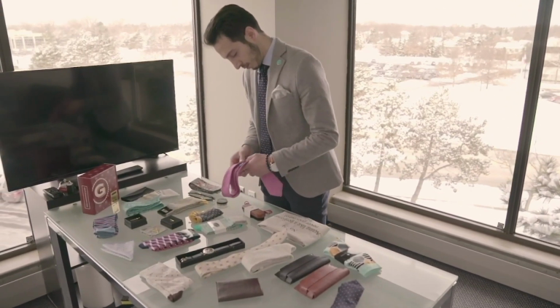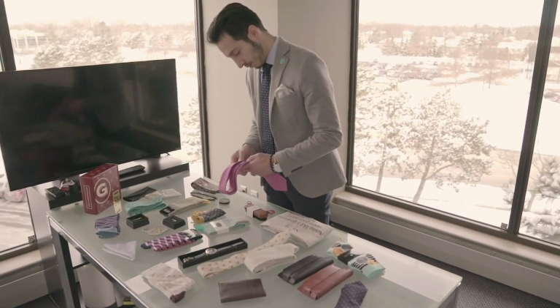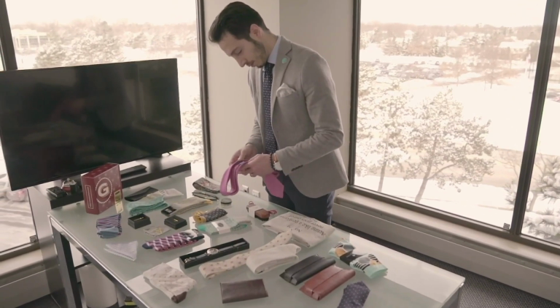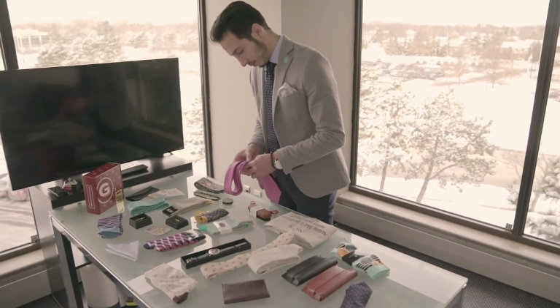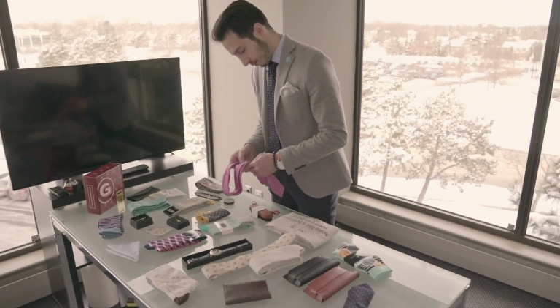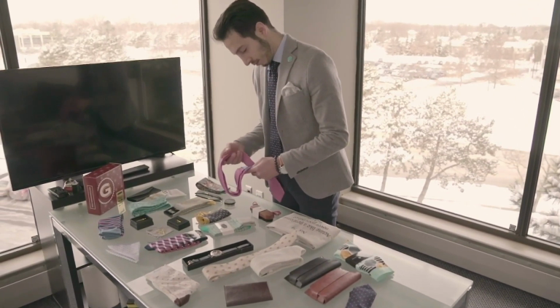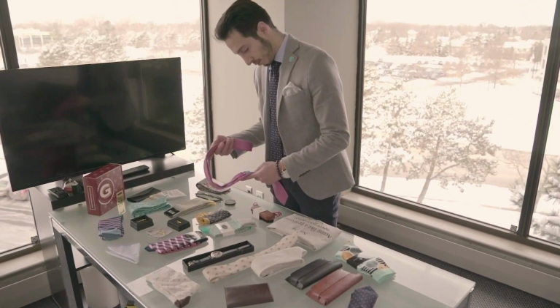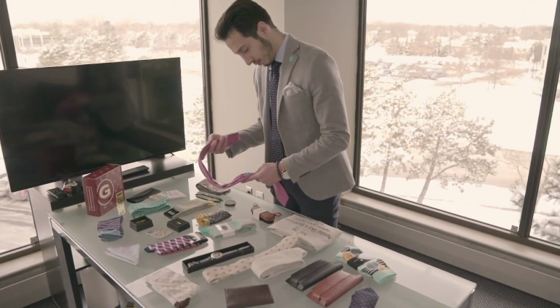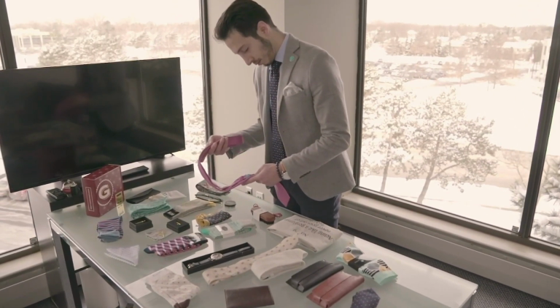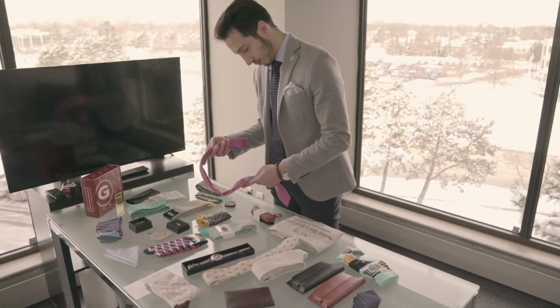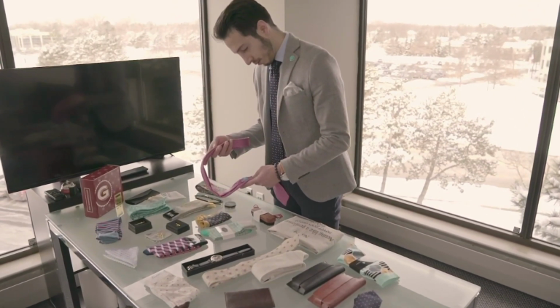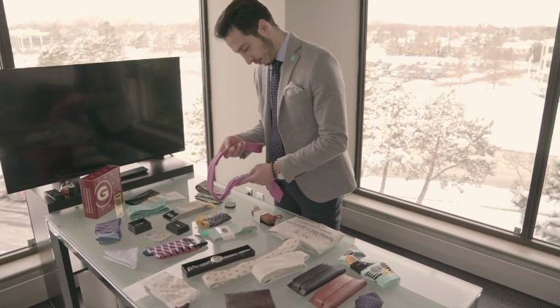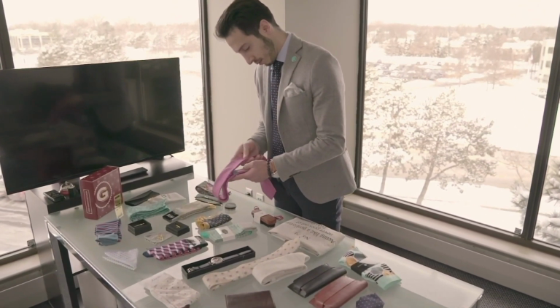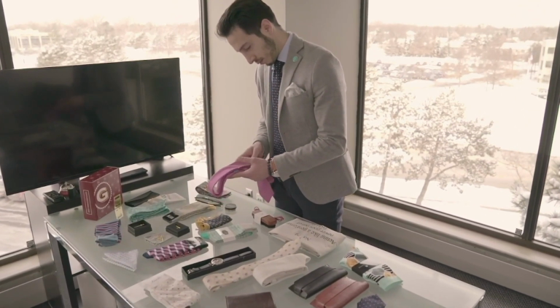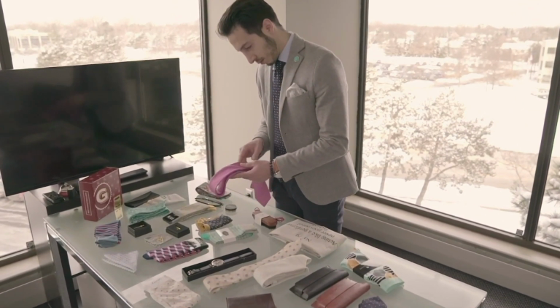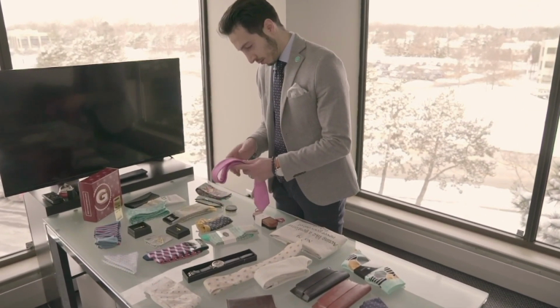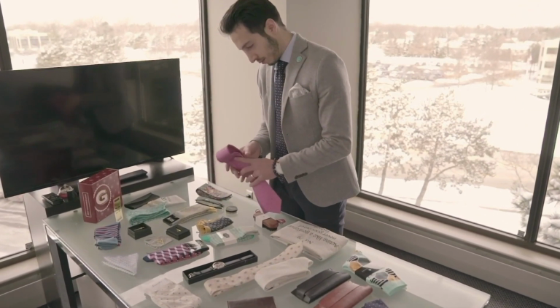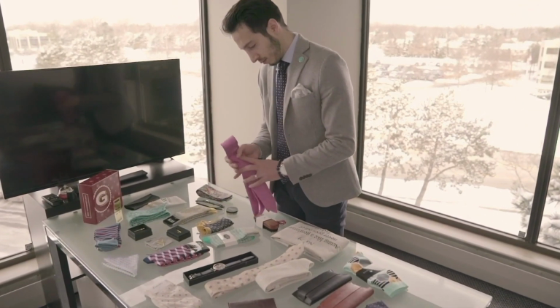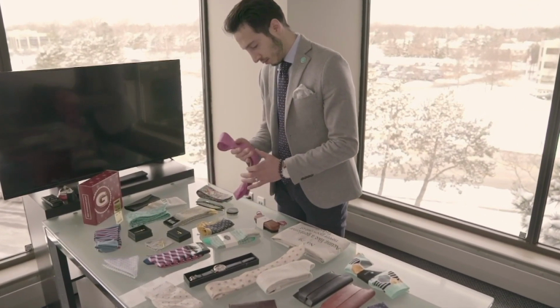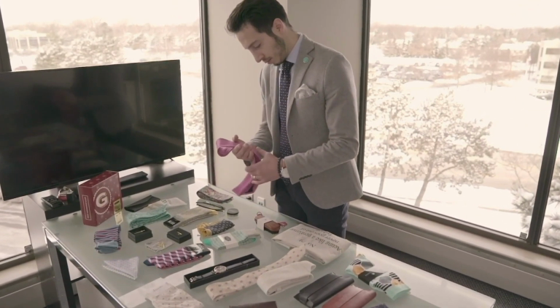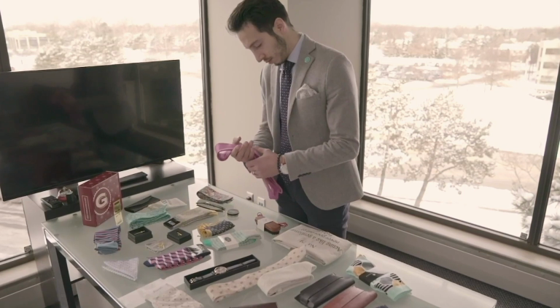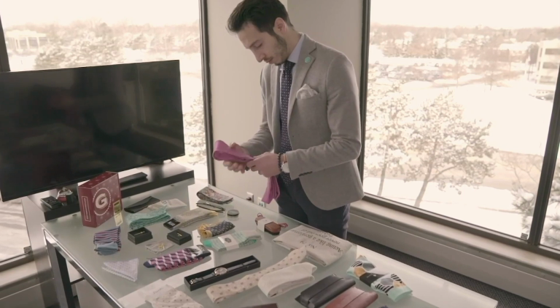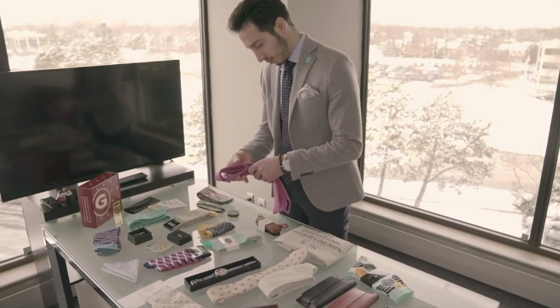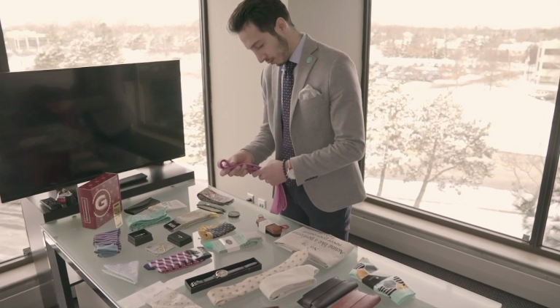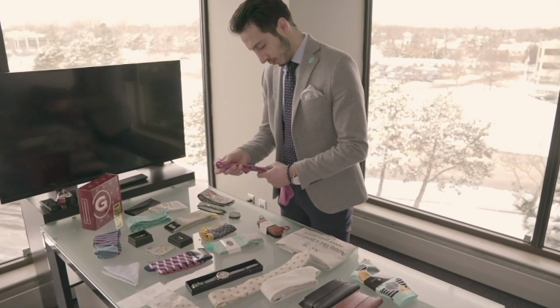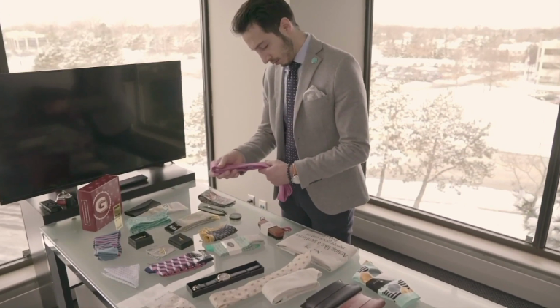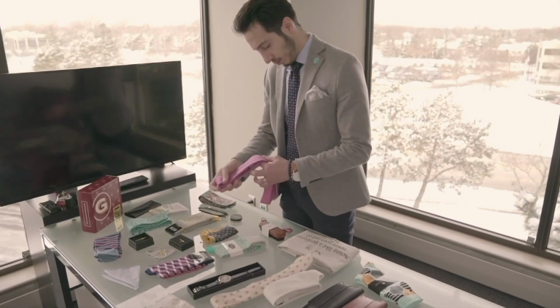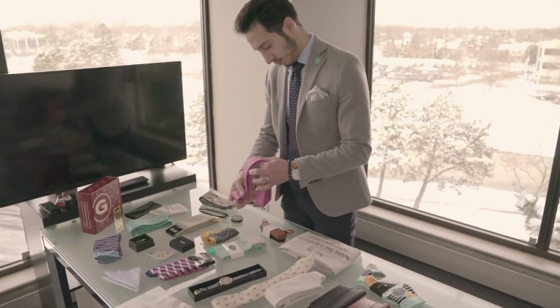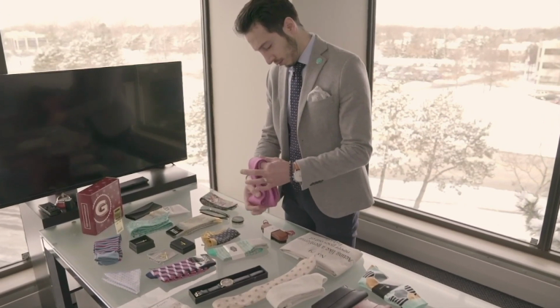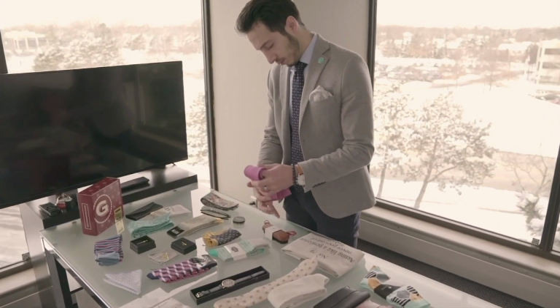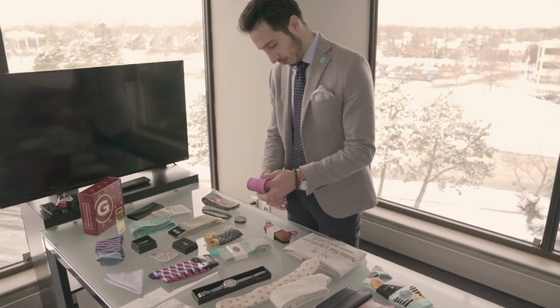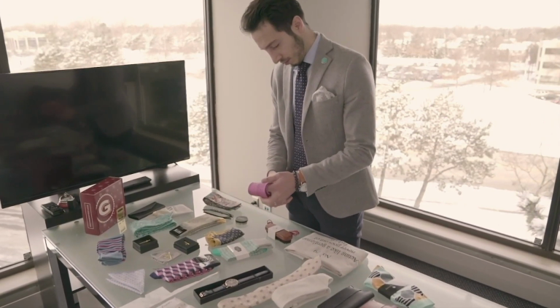February has come and gone so quickly, but hopefully you are enjoying every item featured in this month's Gentlemen's Box.